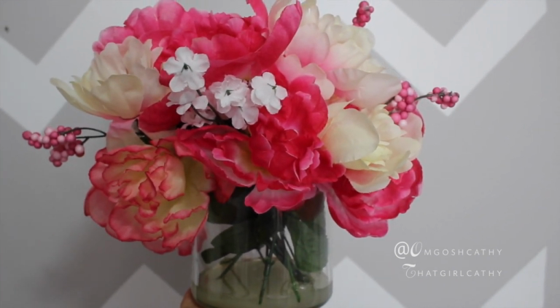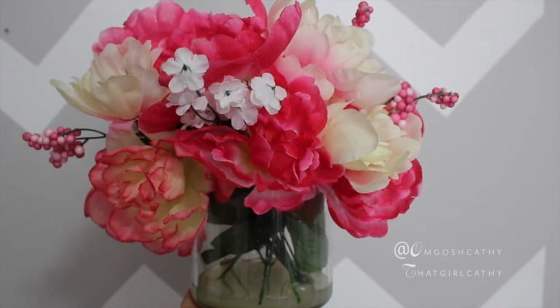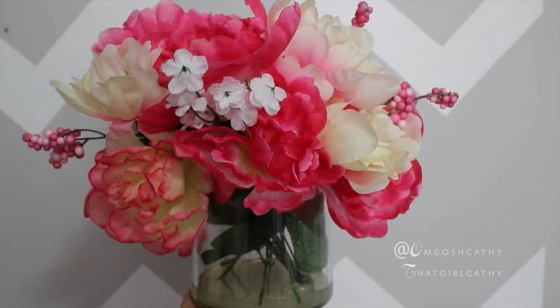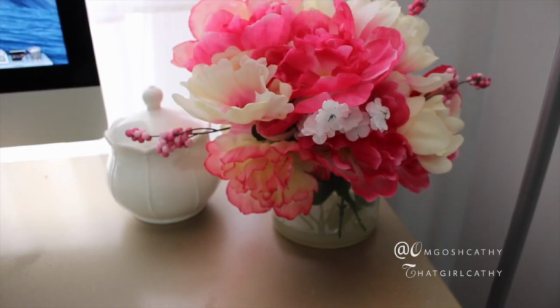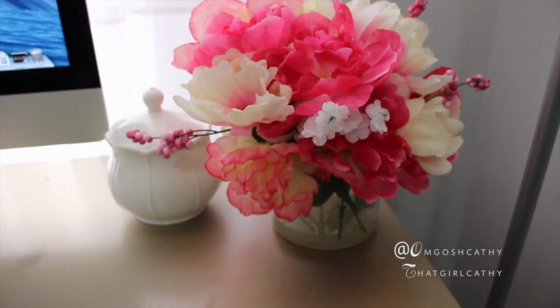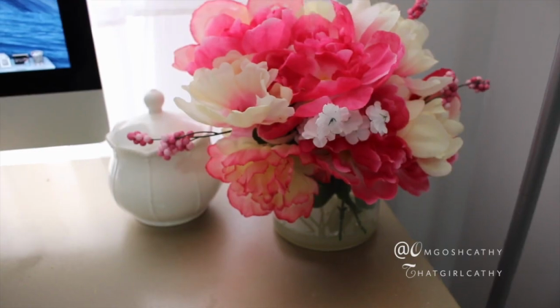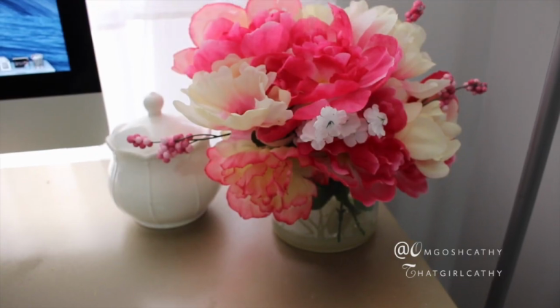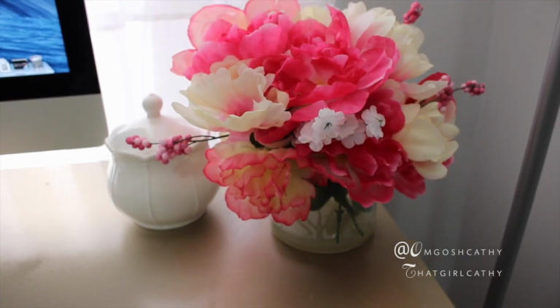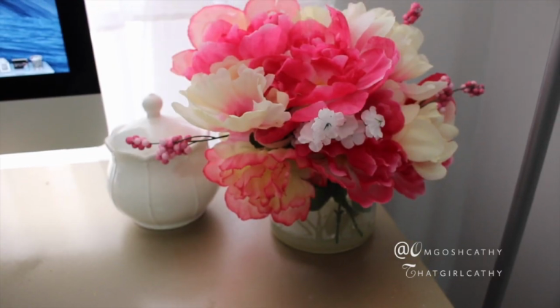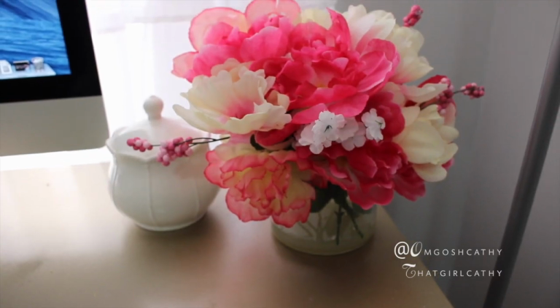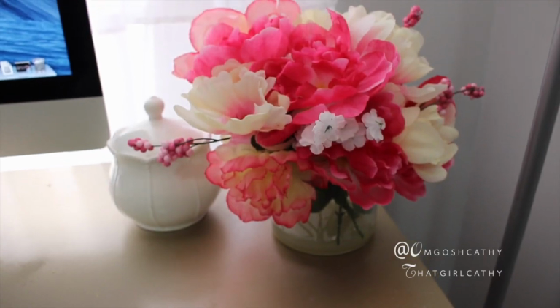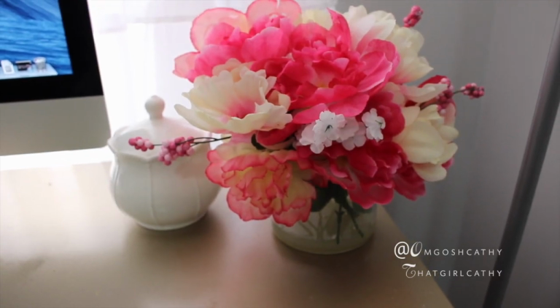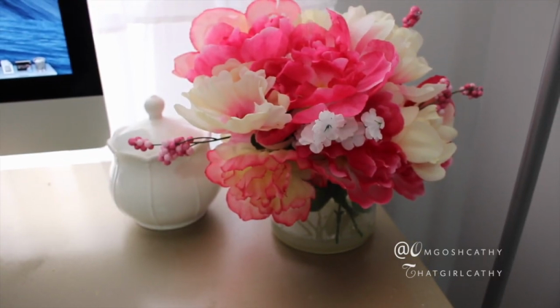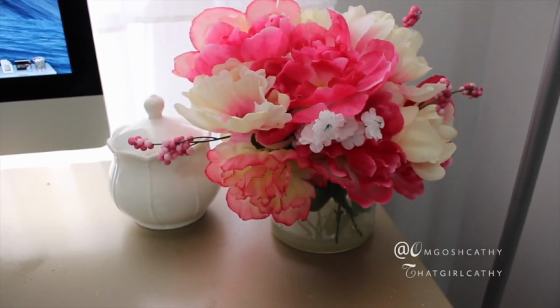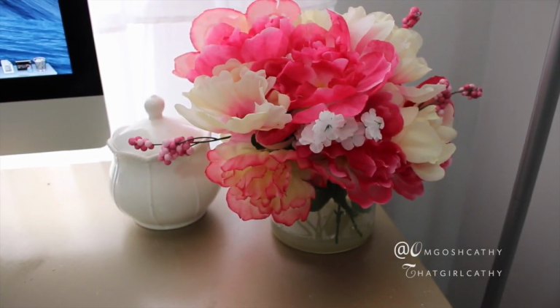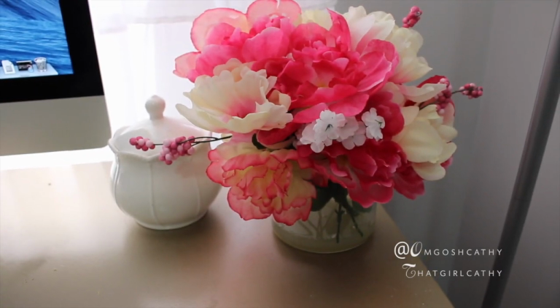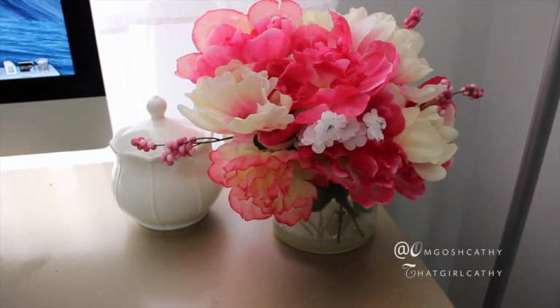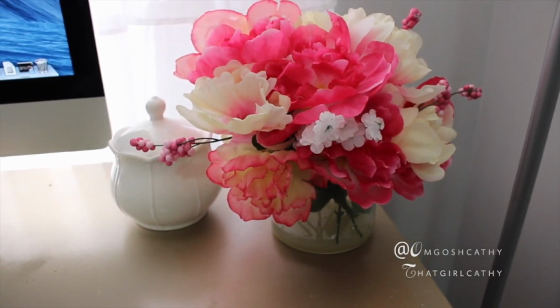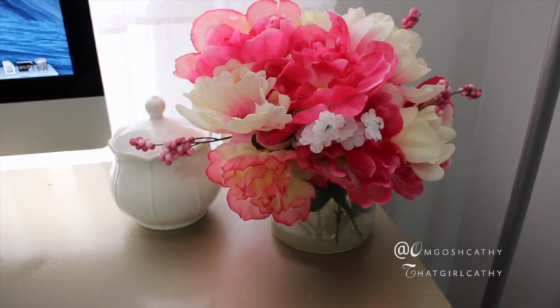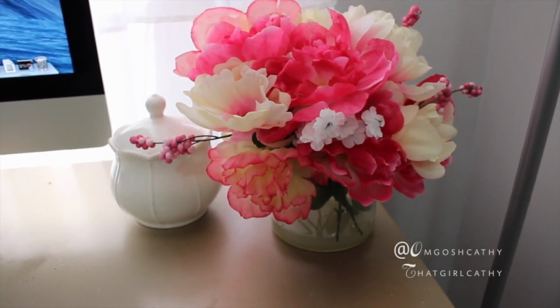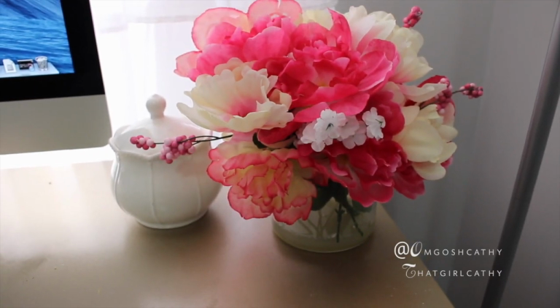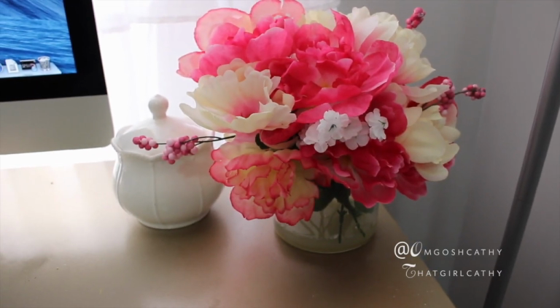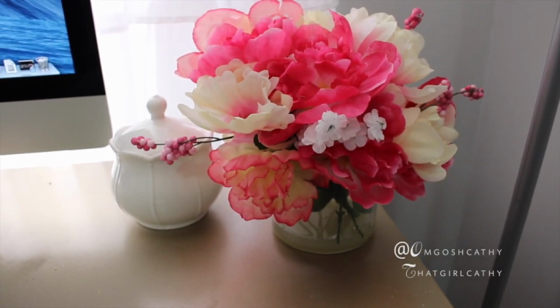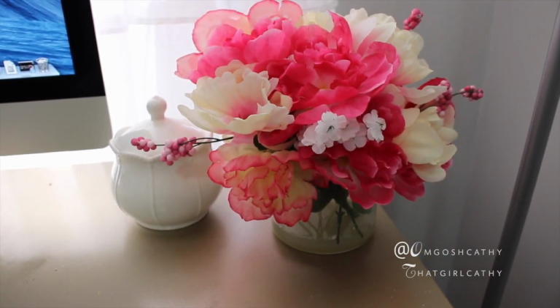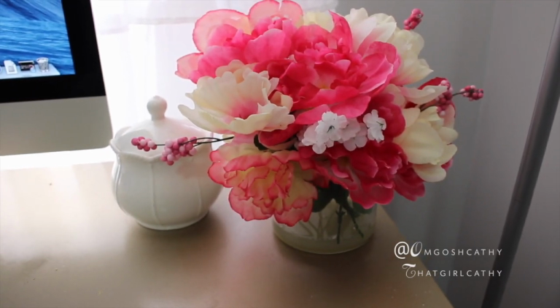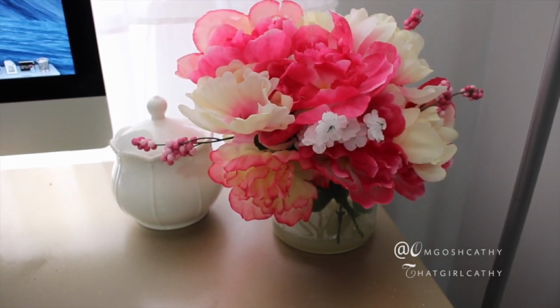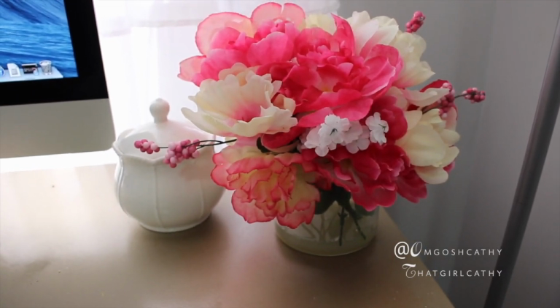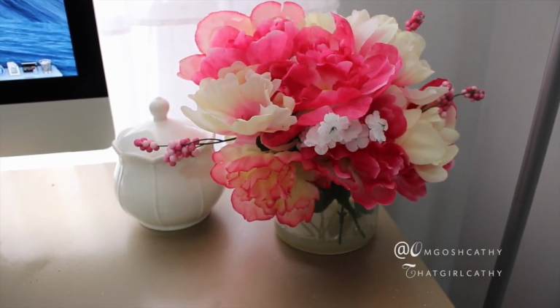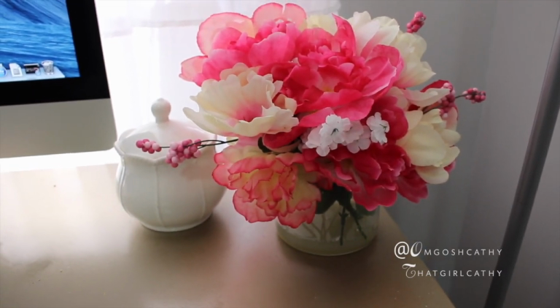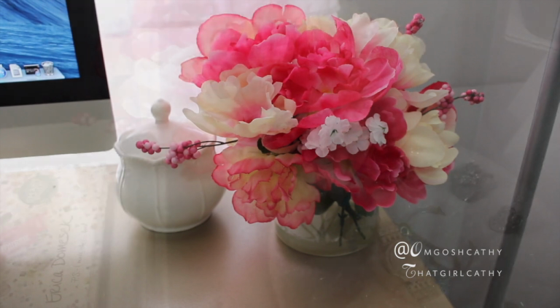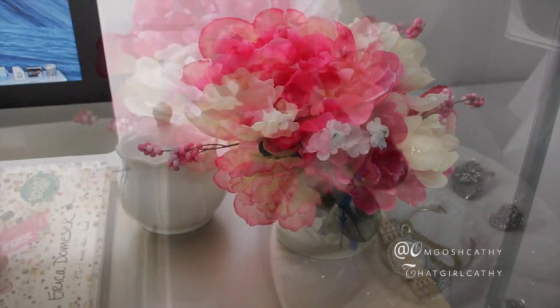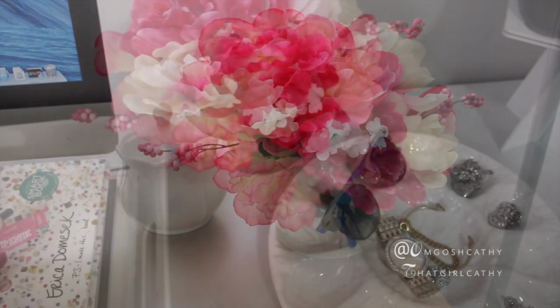You can use it on your dresser, on your desk, you can use it as a placement for events or weddings. The possibilities are endless.